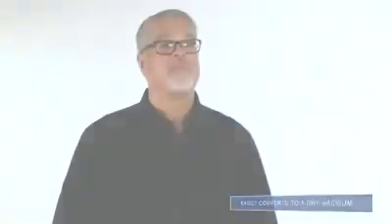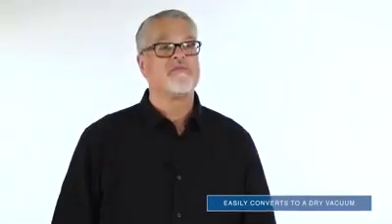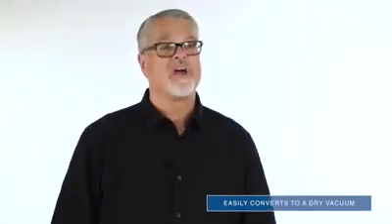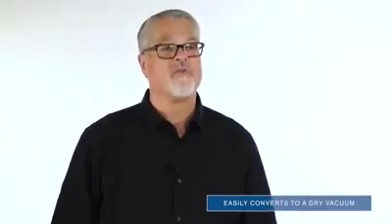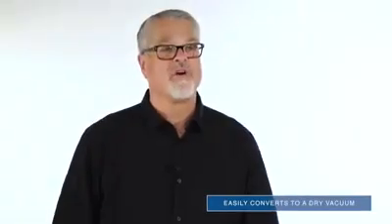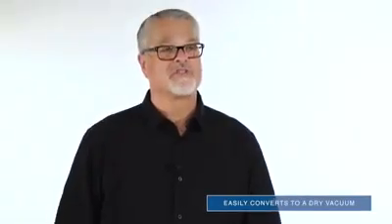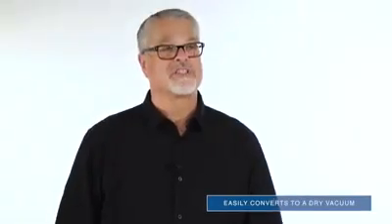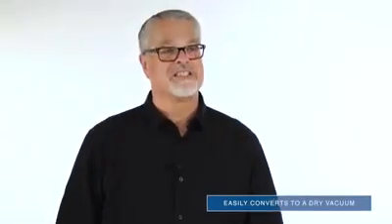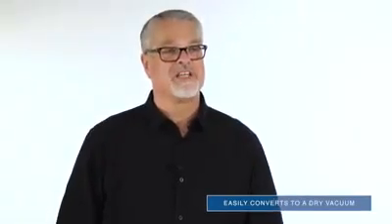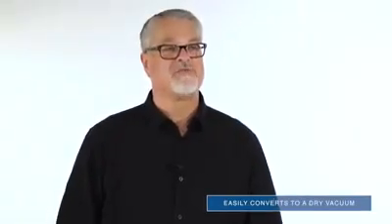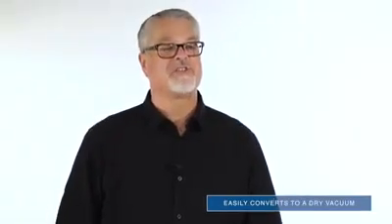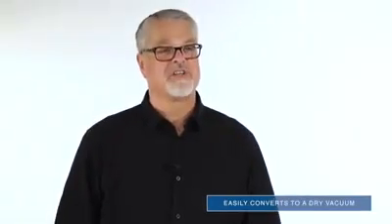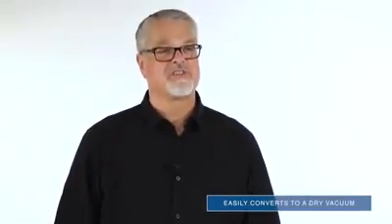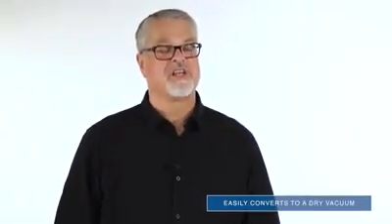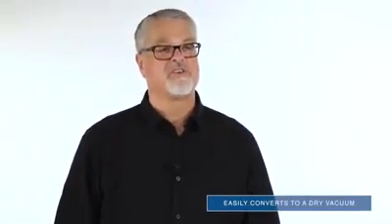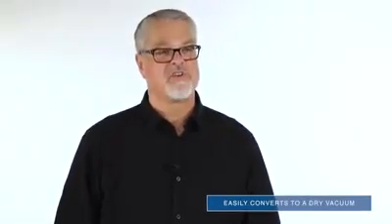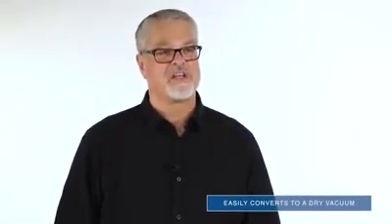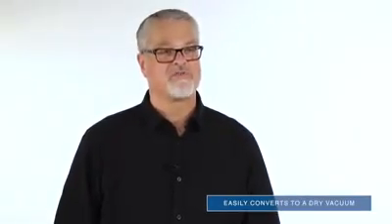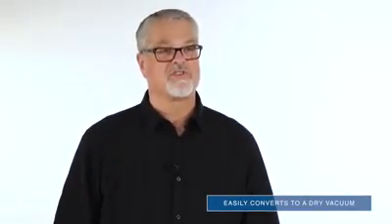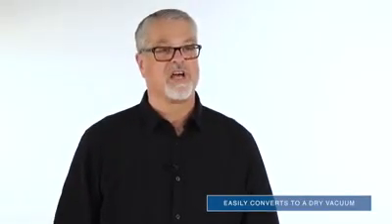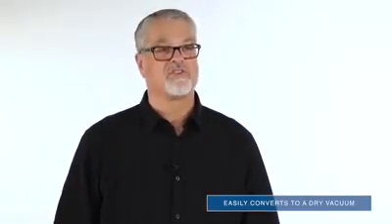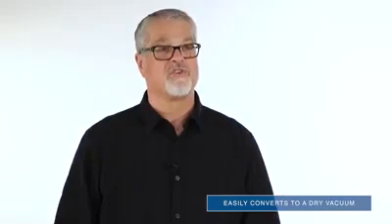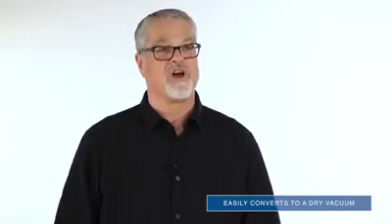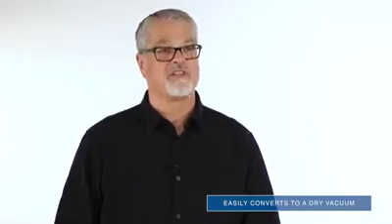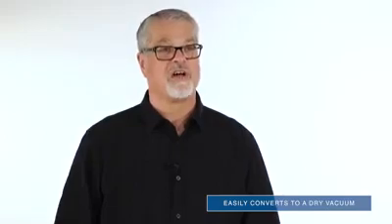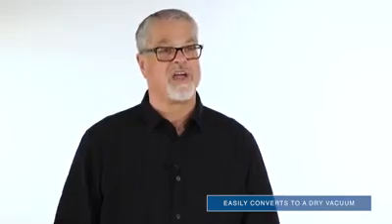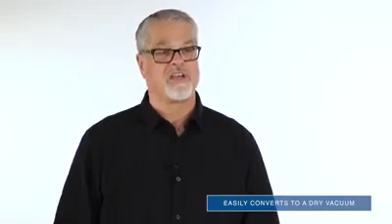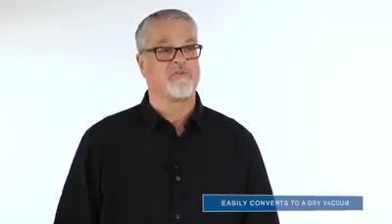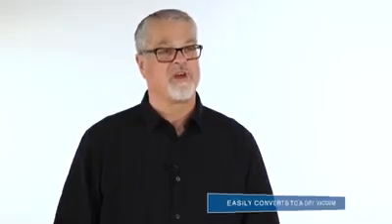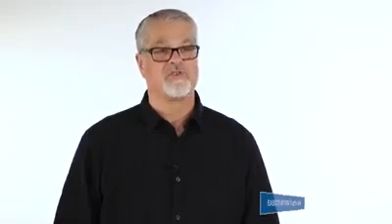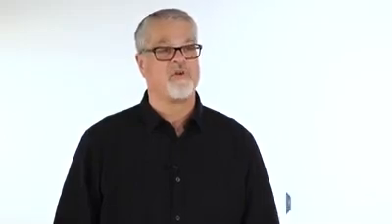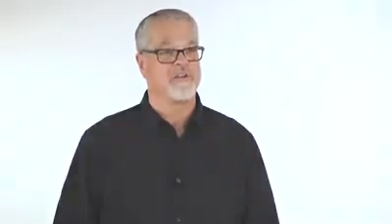Pondivac 4 offers continuous suction and drainage, which allows for non-stop vacuuming around your pond.